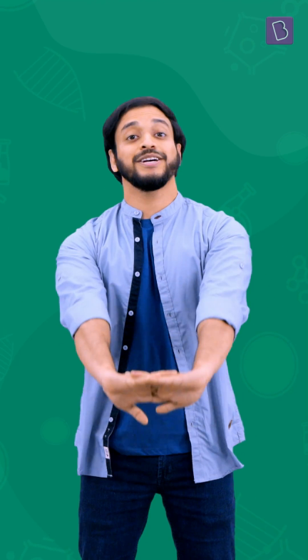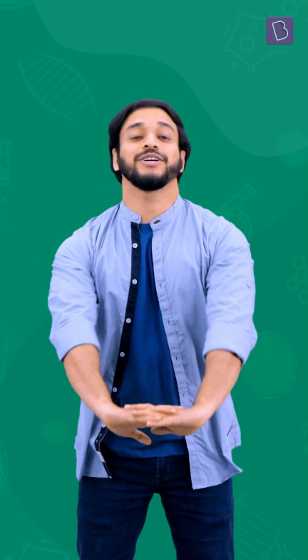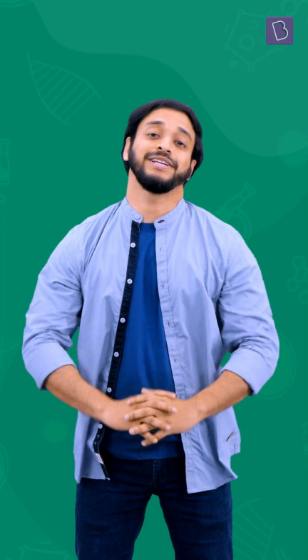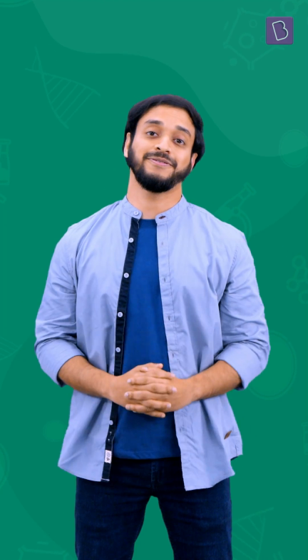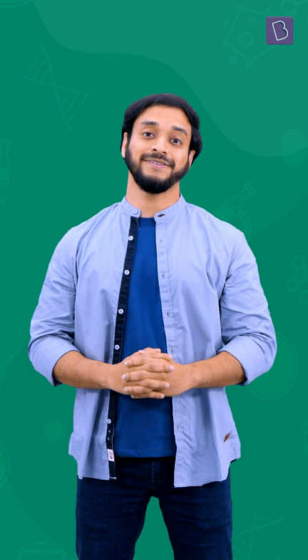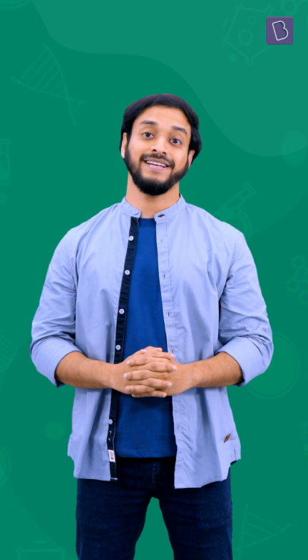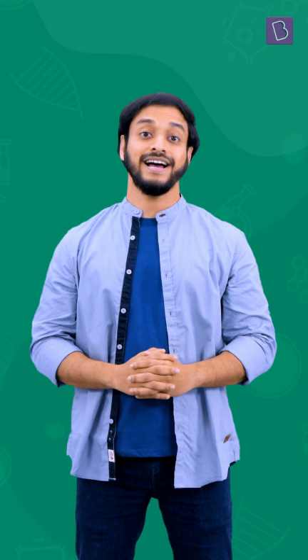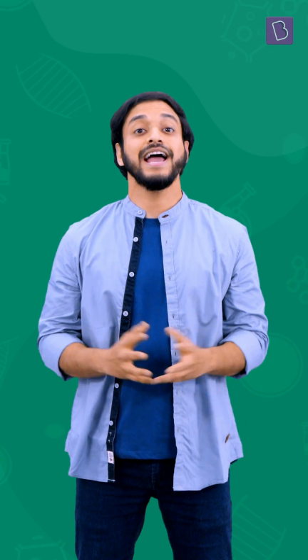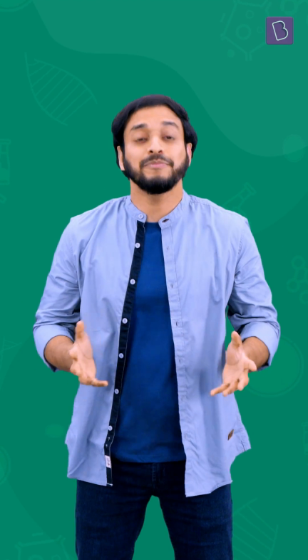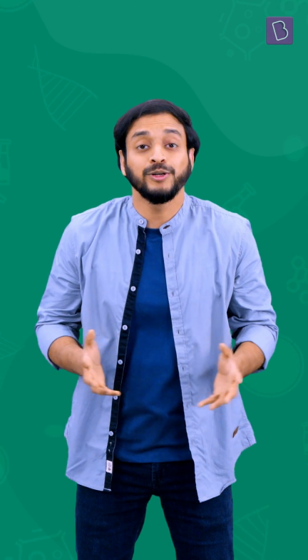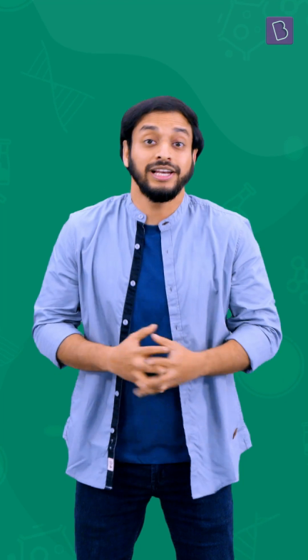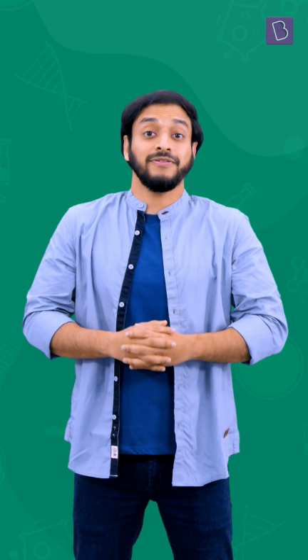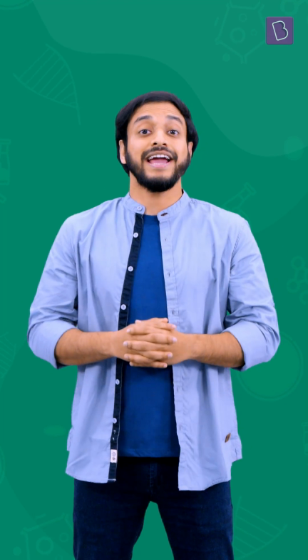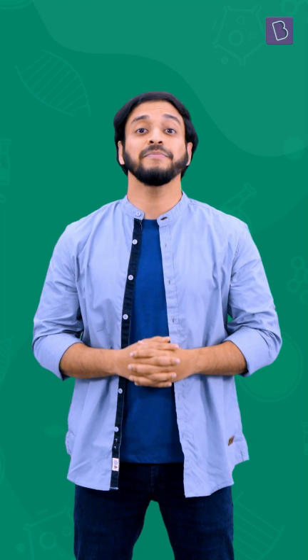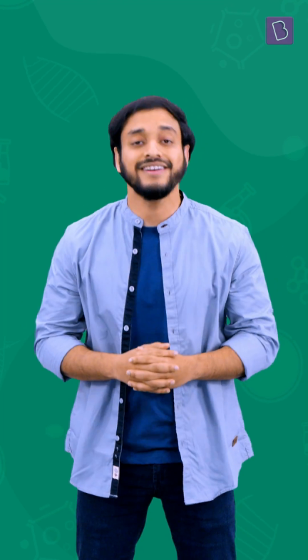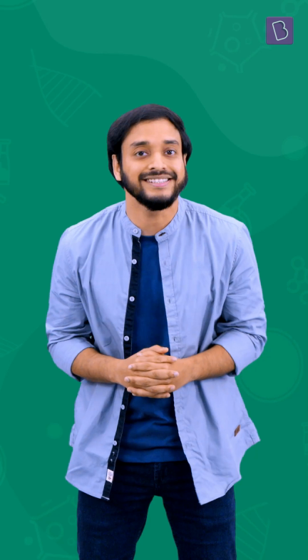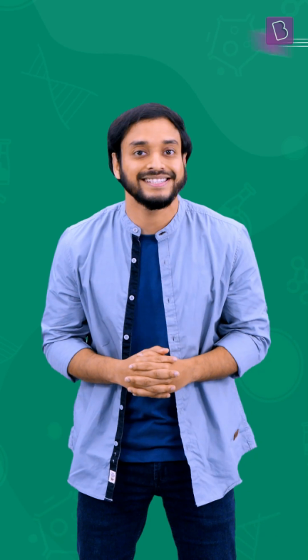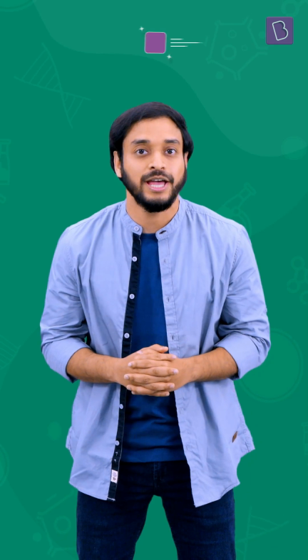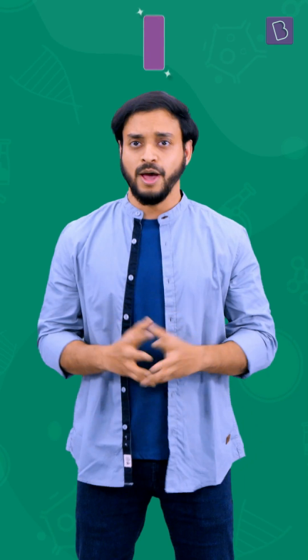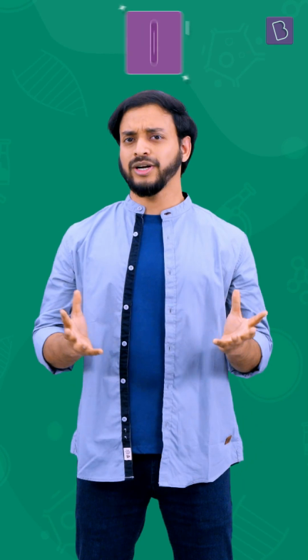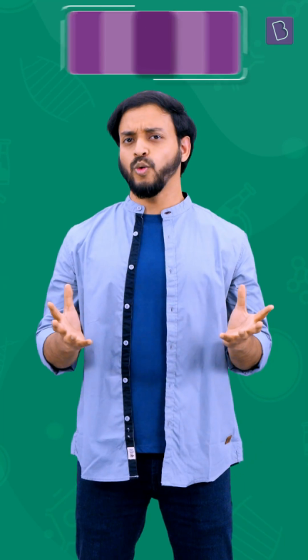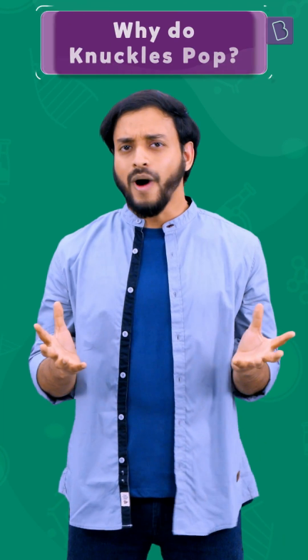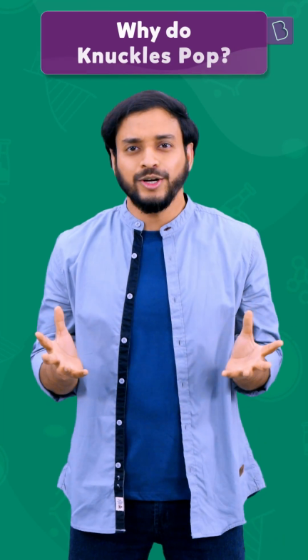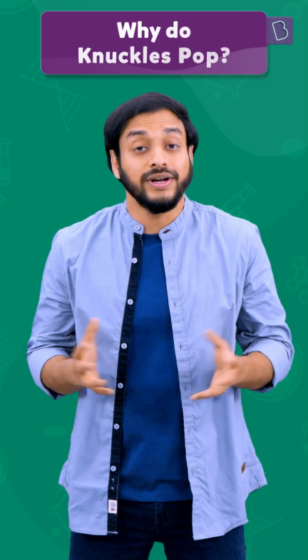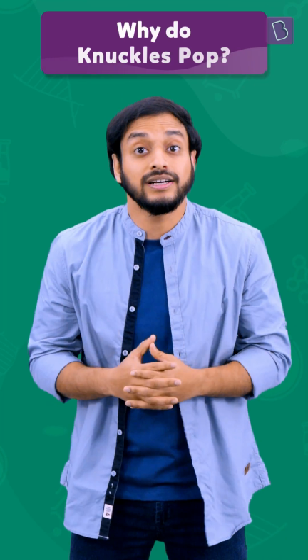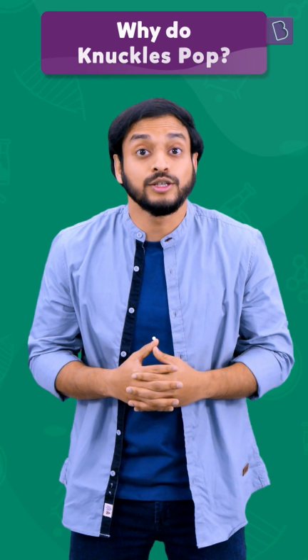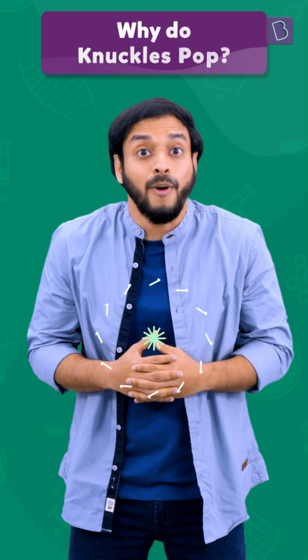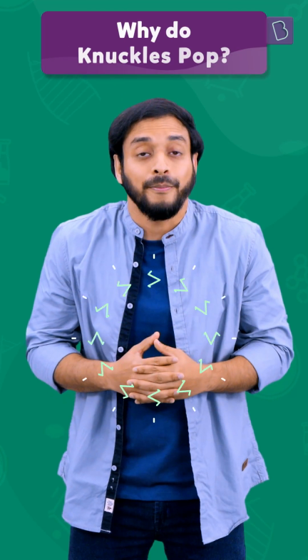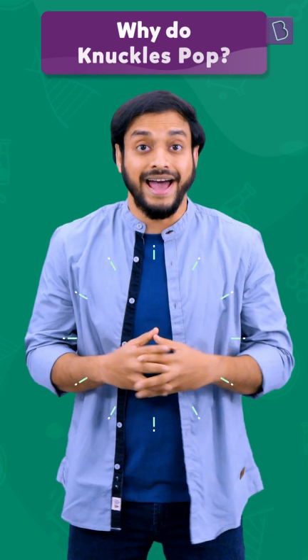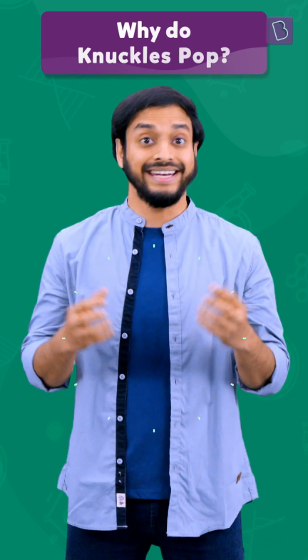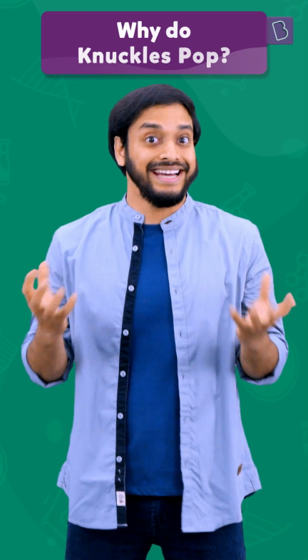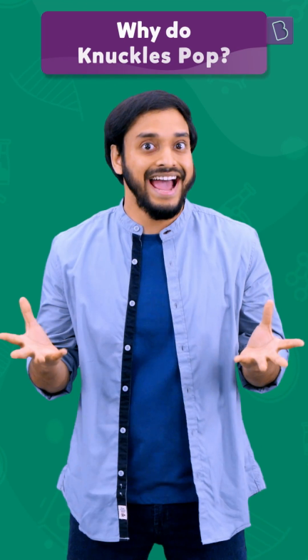Such a relief. I absolutely love cracking my knuckles. But why do our knuckles pop and crack?